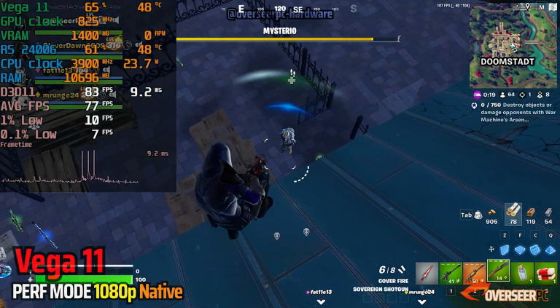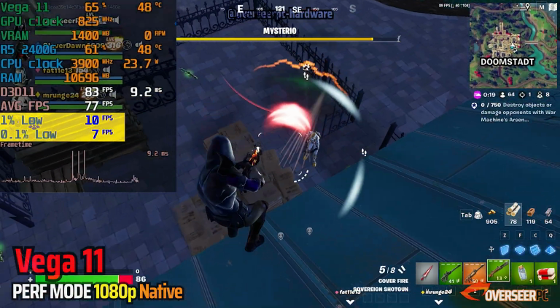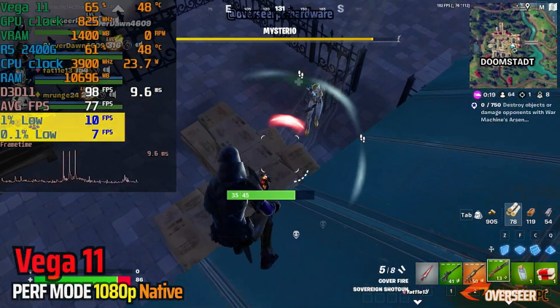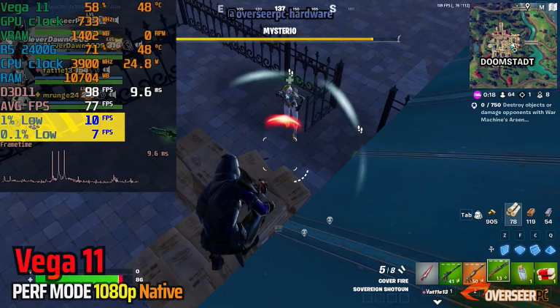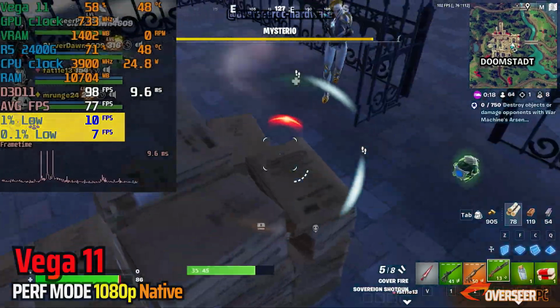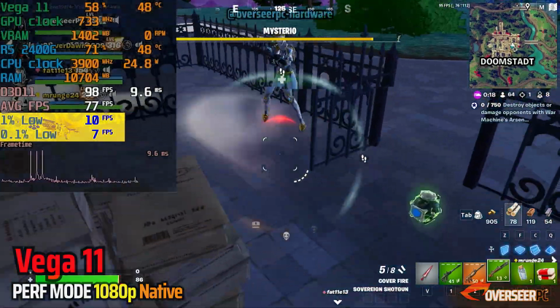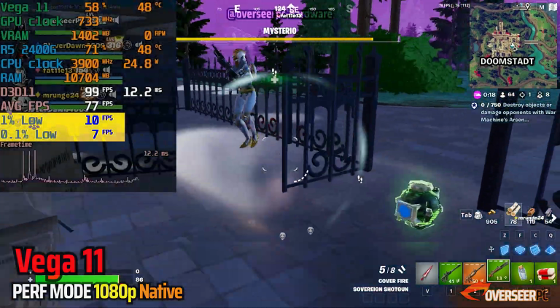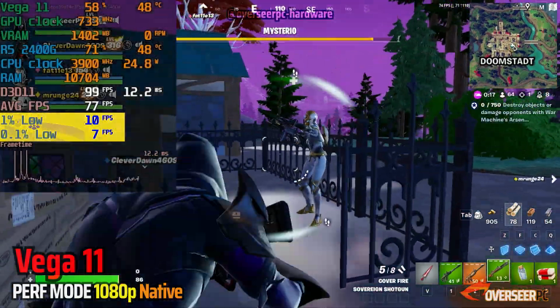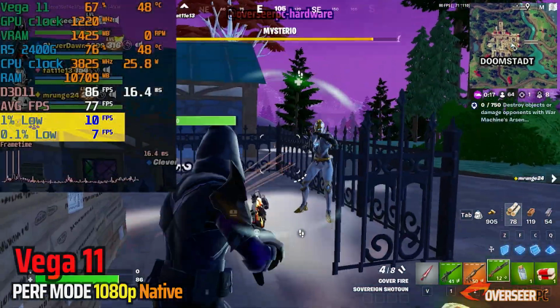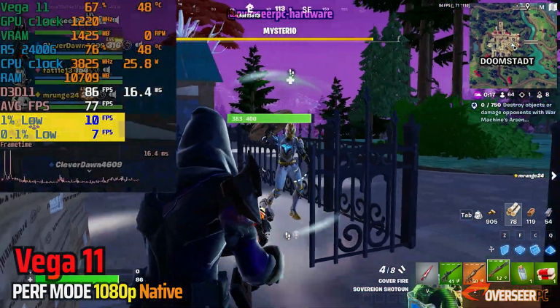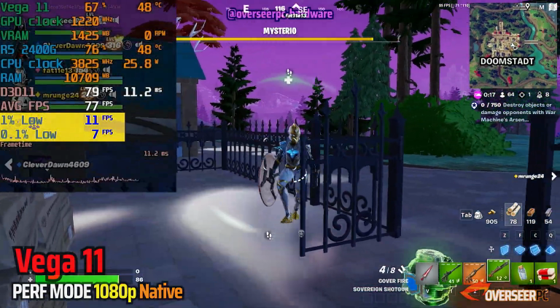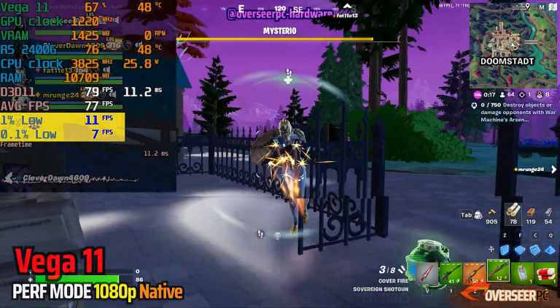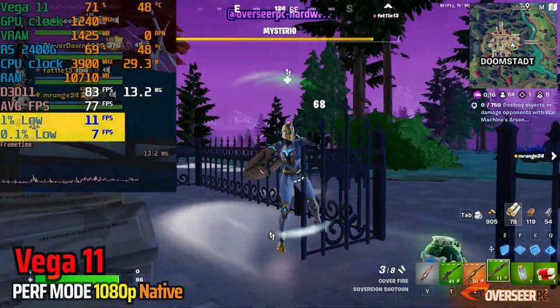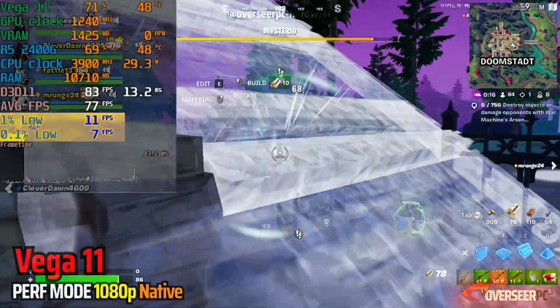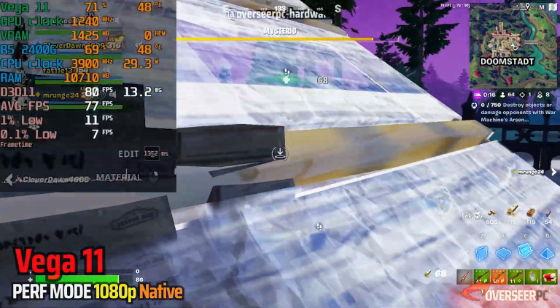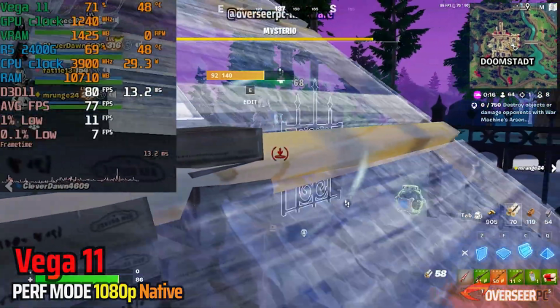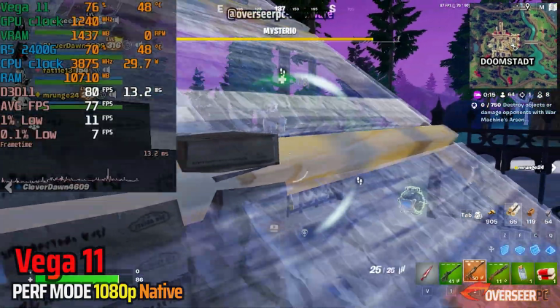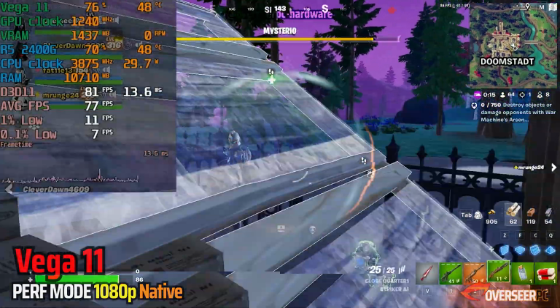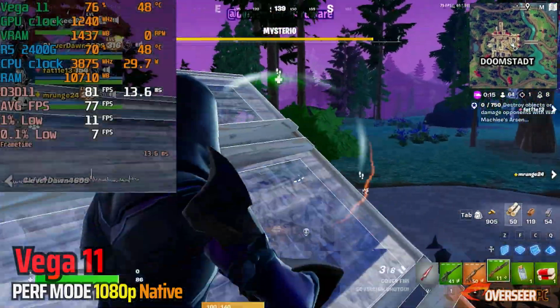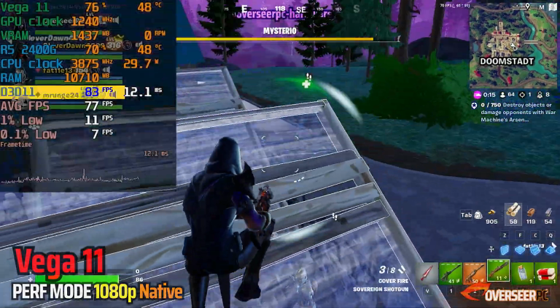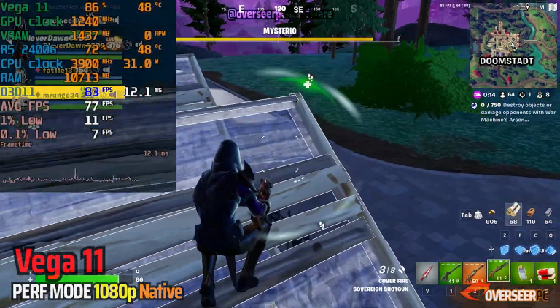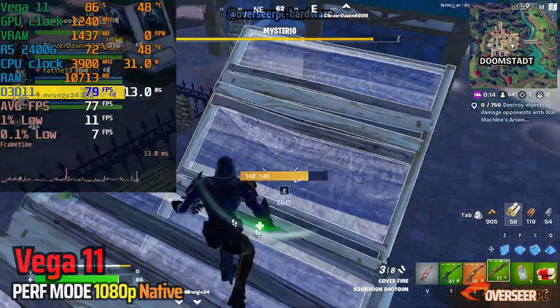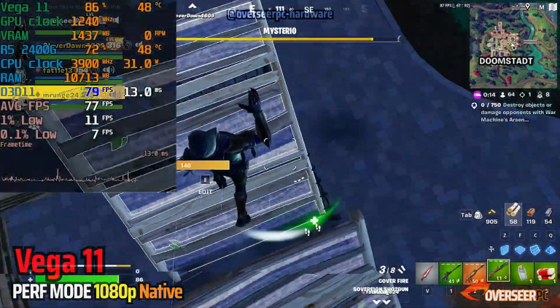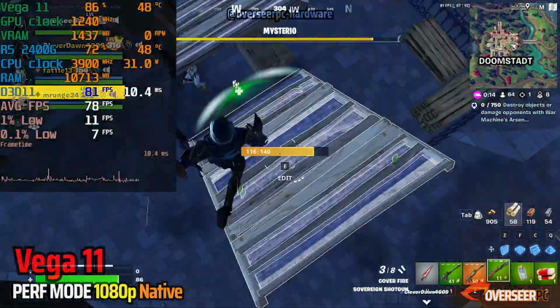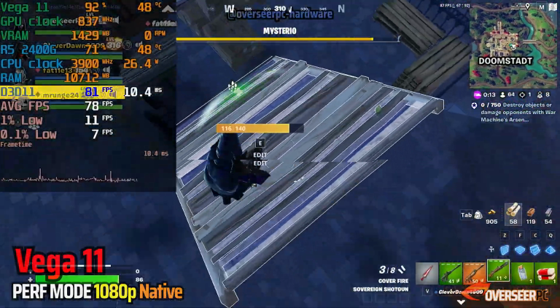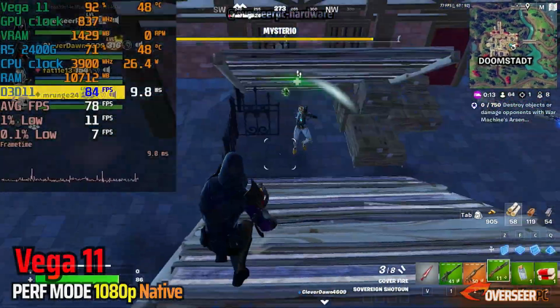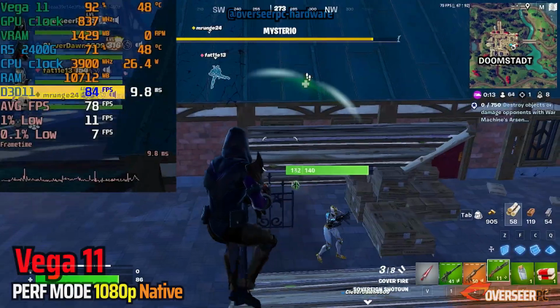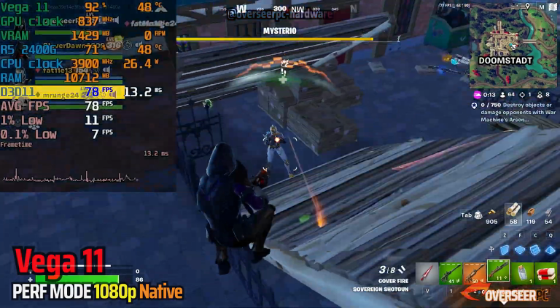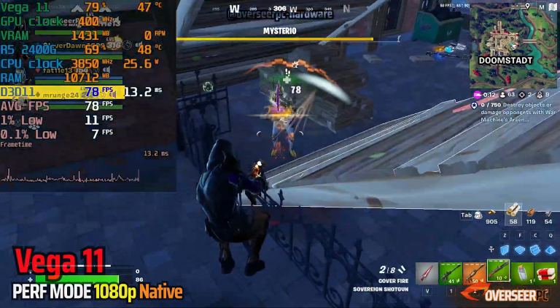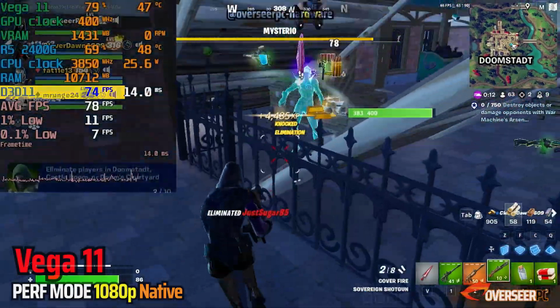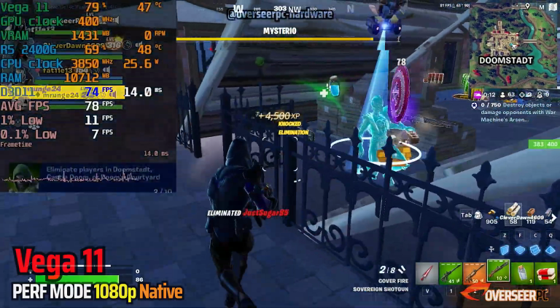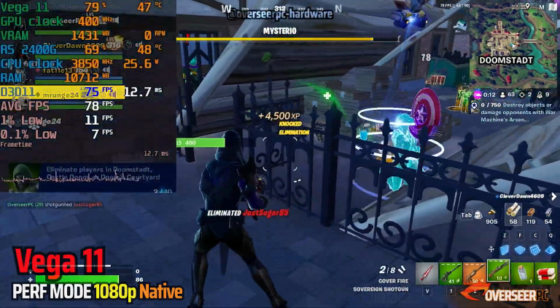Our lows in Fortnite are about 11 FPS. It's really critical on our build fights, with FPS just hovering lower than 100.